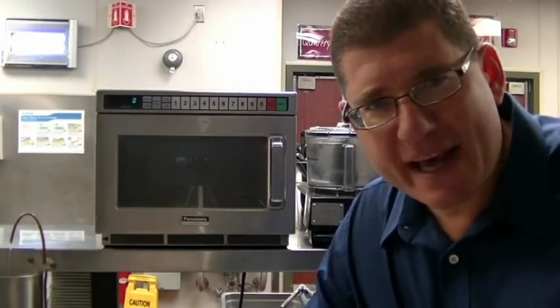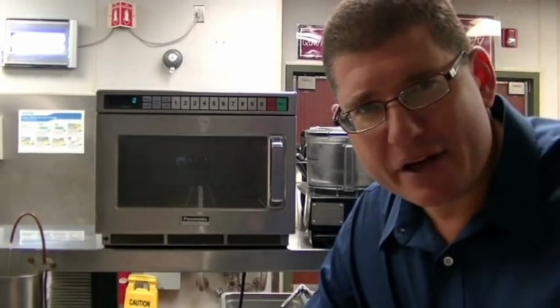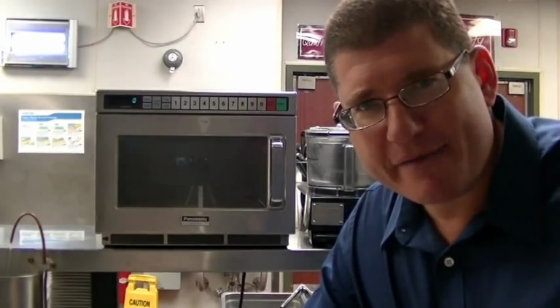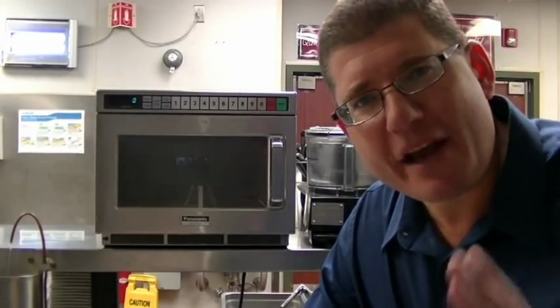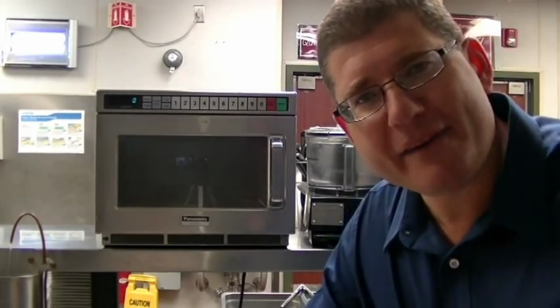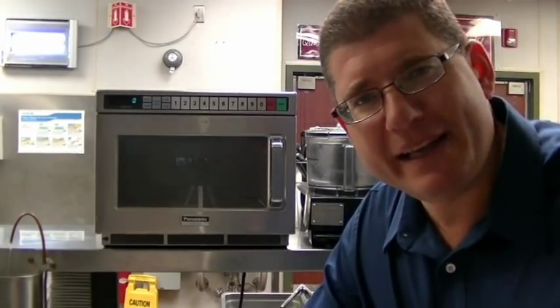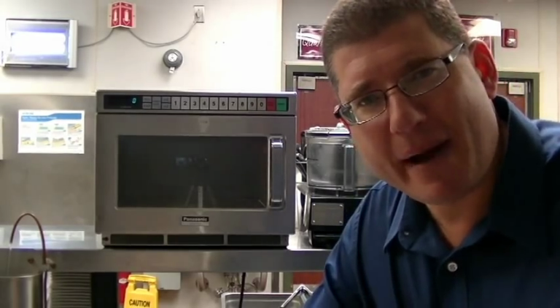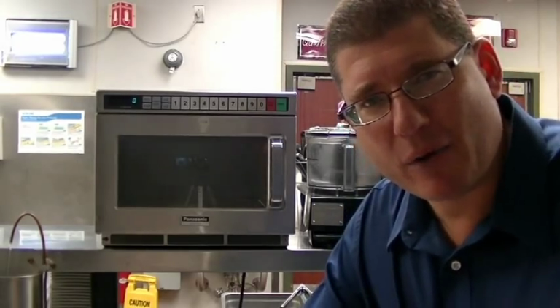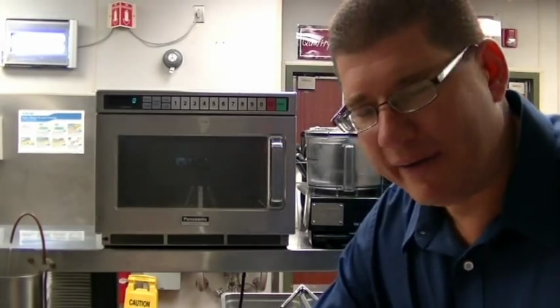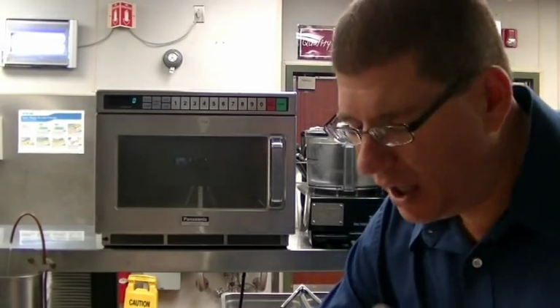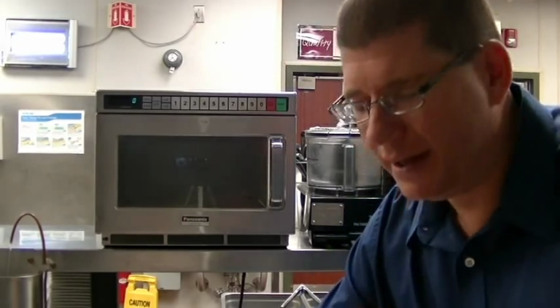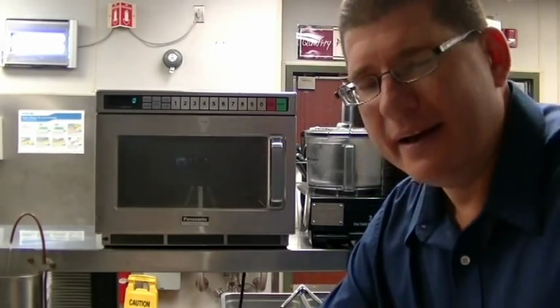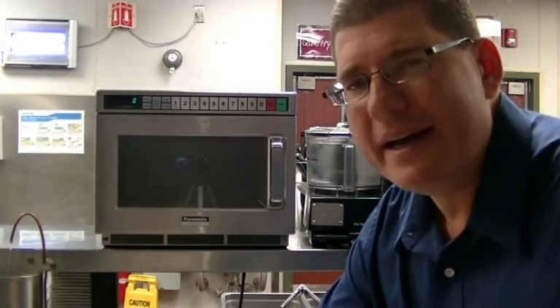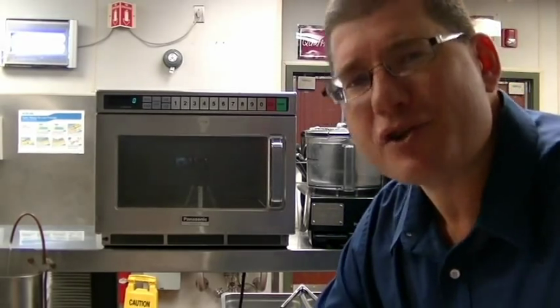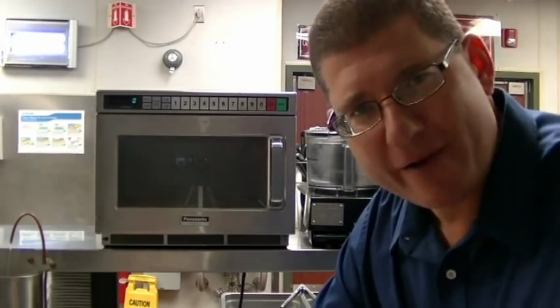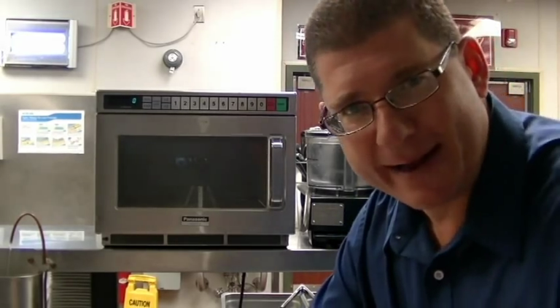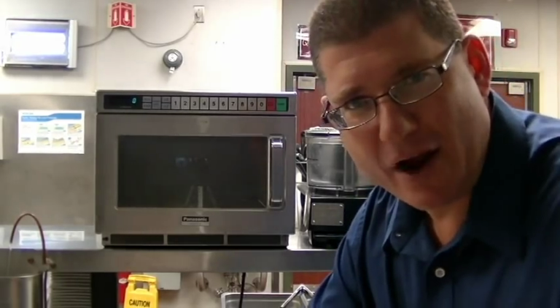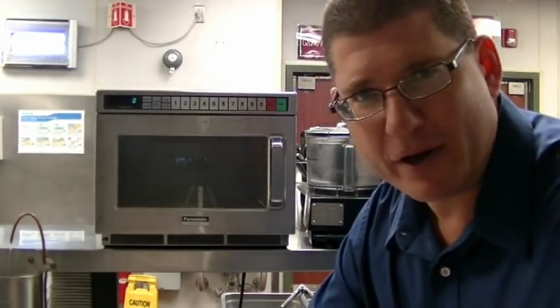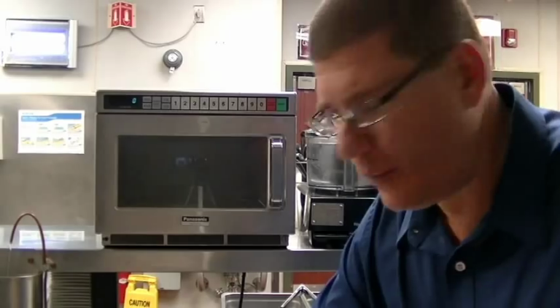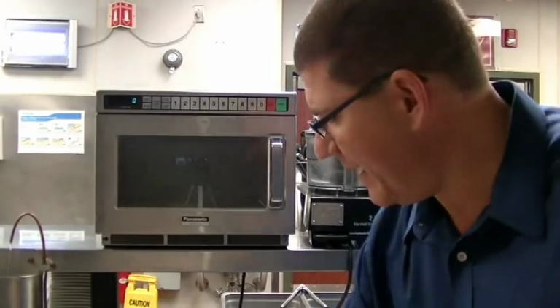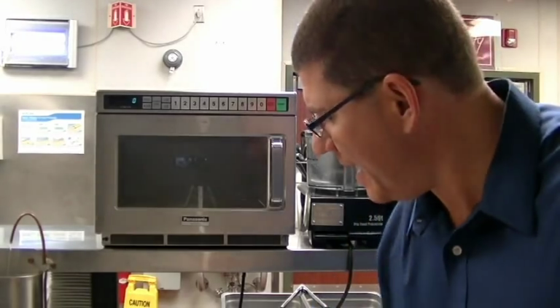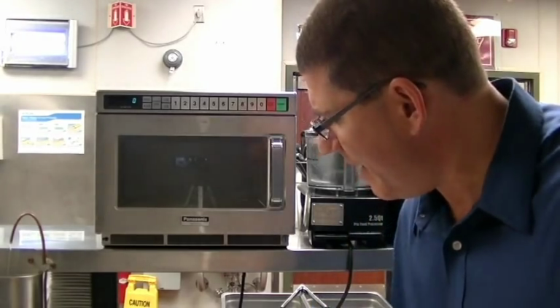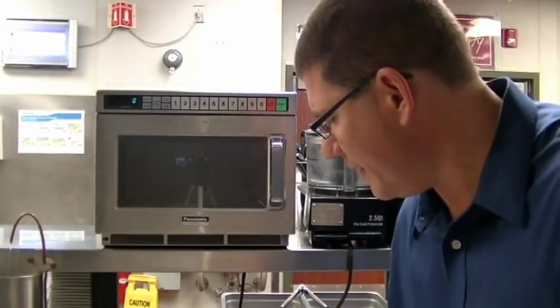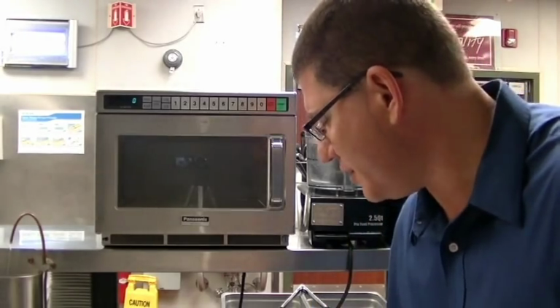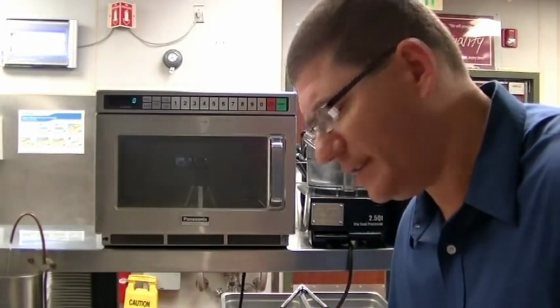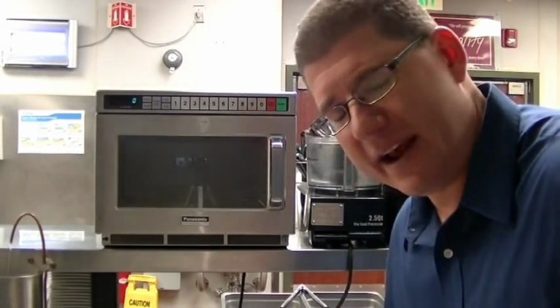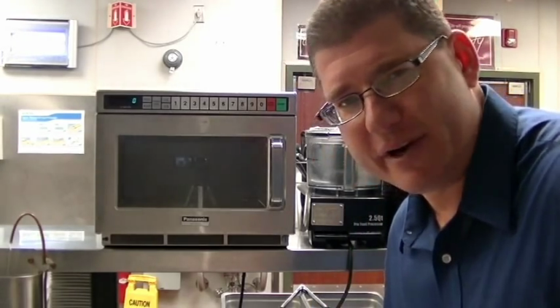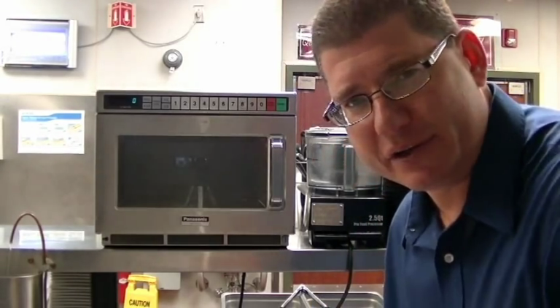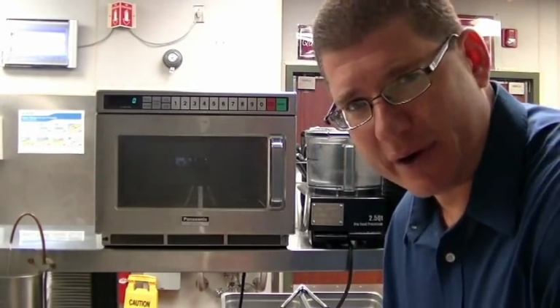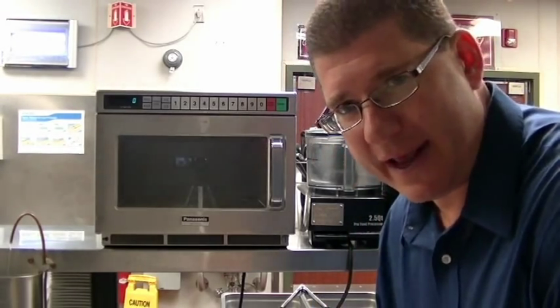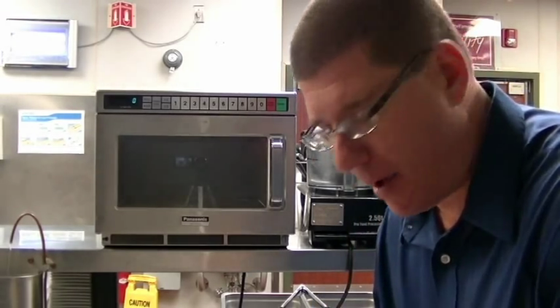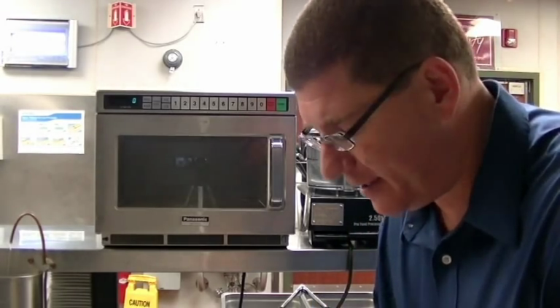It's the end of your shift and you have to clean the microwave. It's a train wreck in there because we've heated up every sauce and every dessert possible.